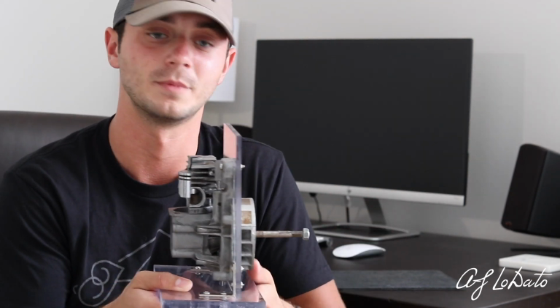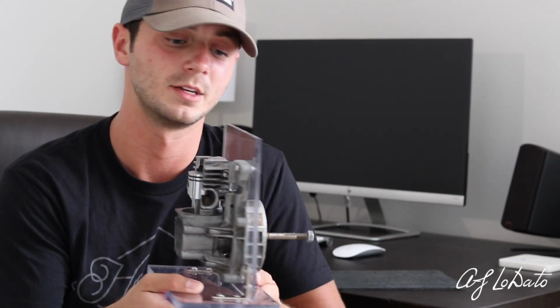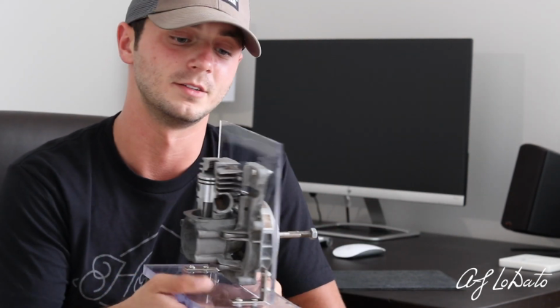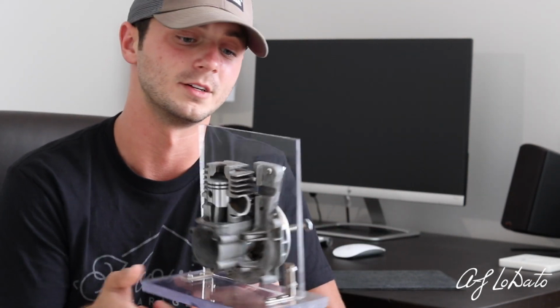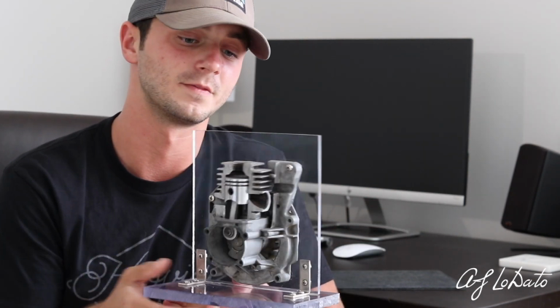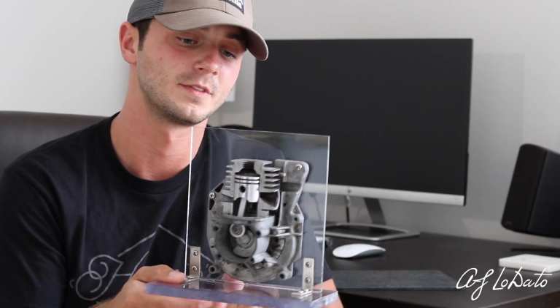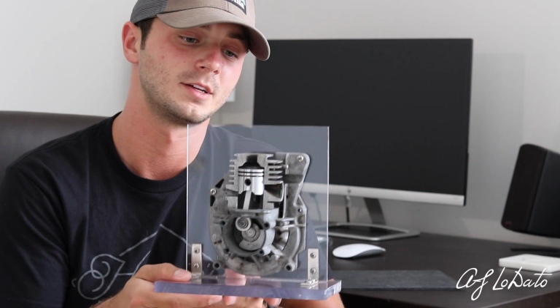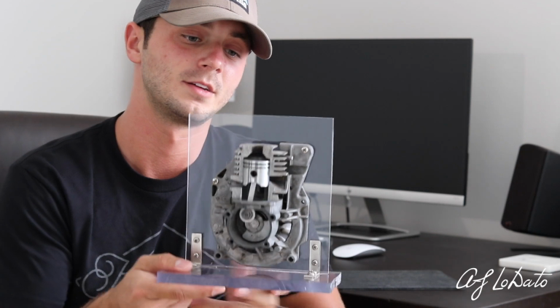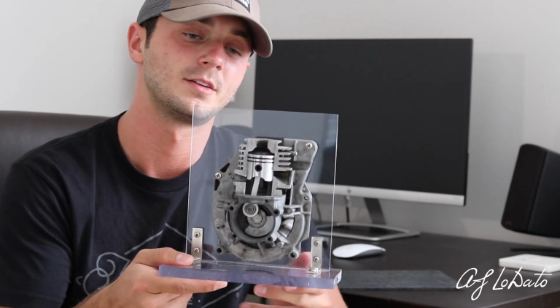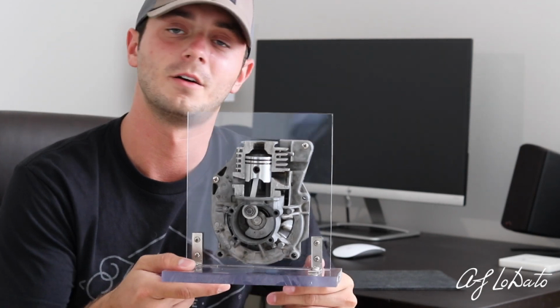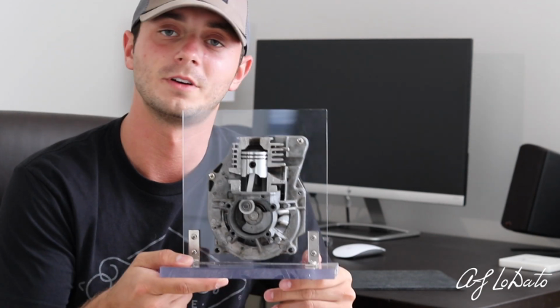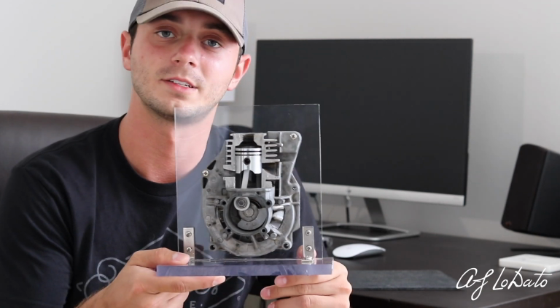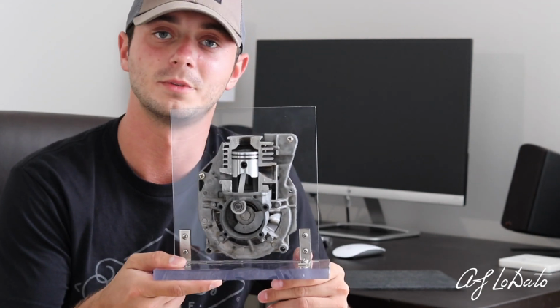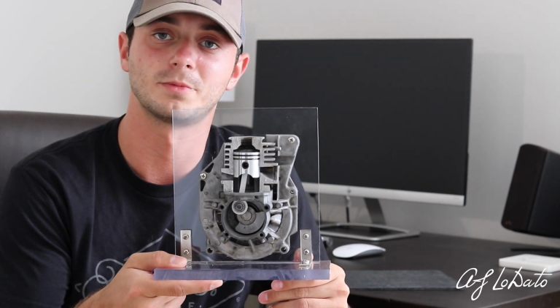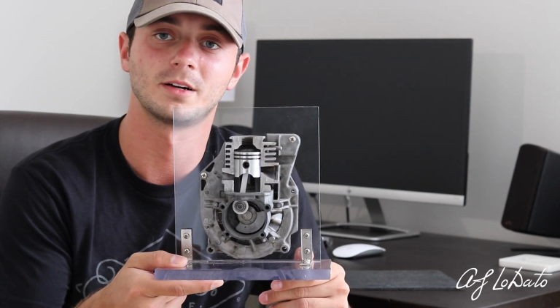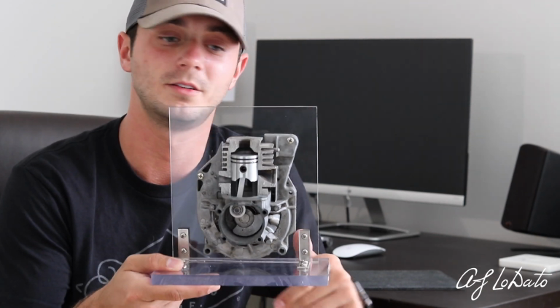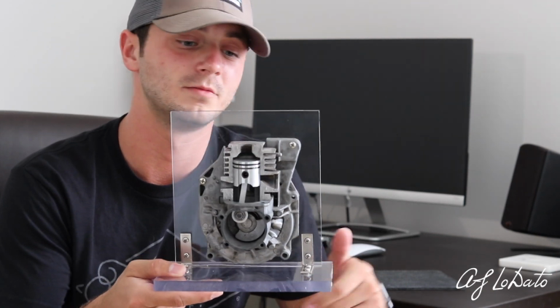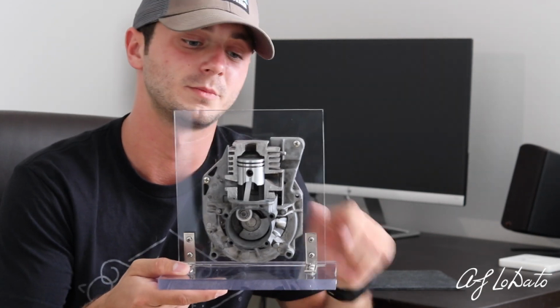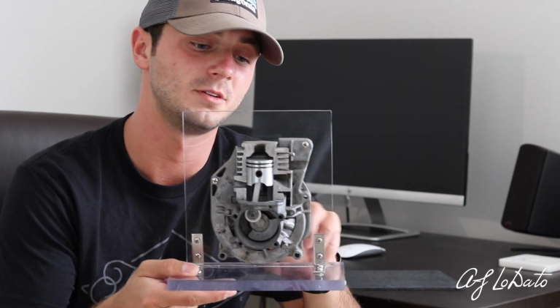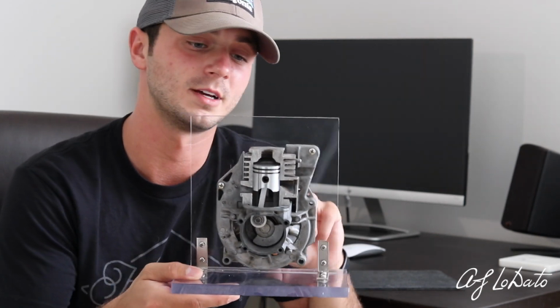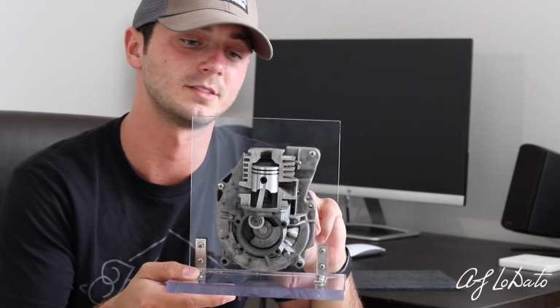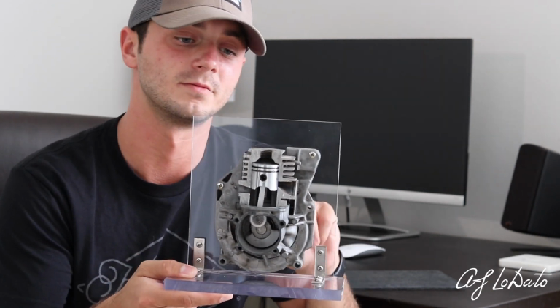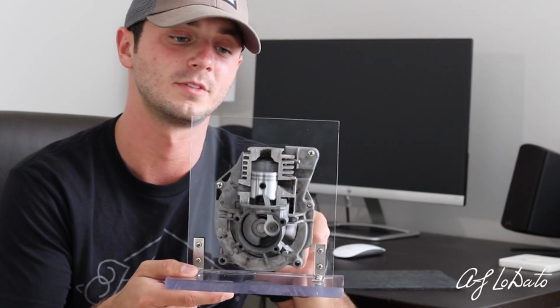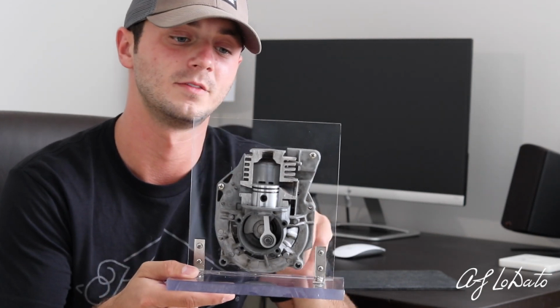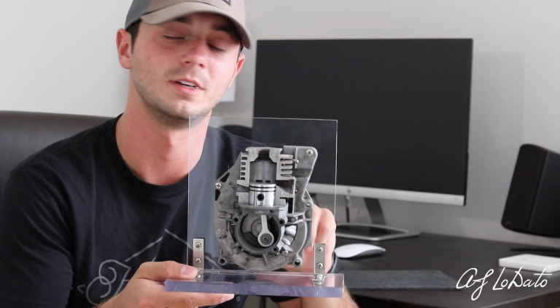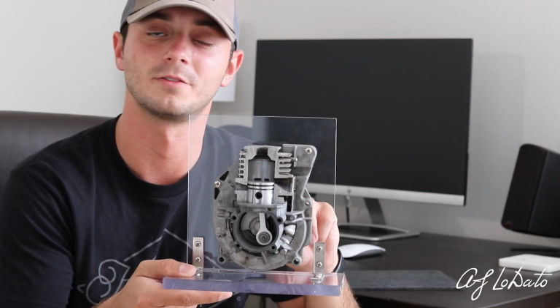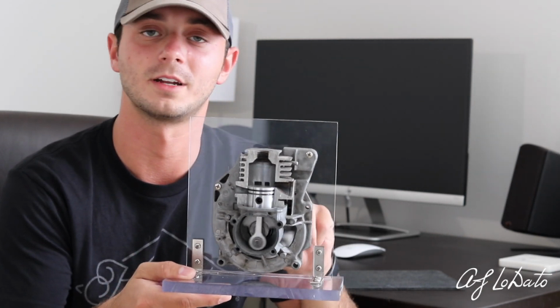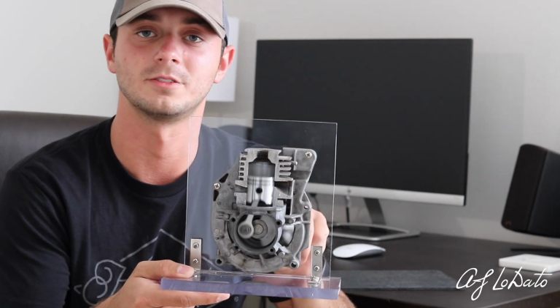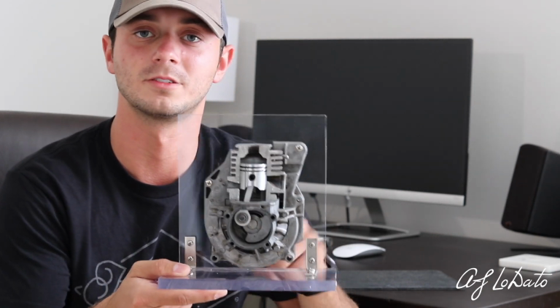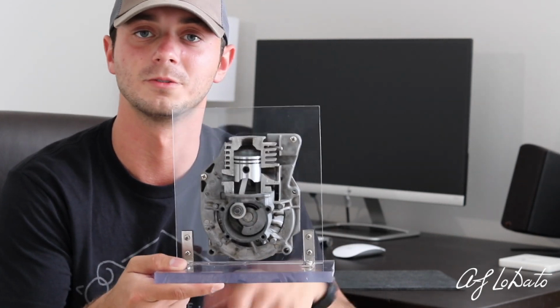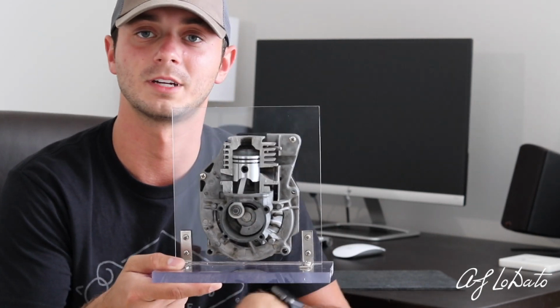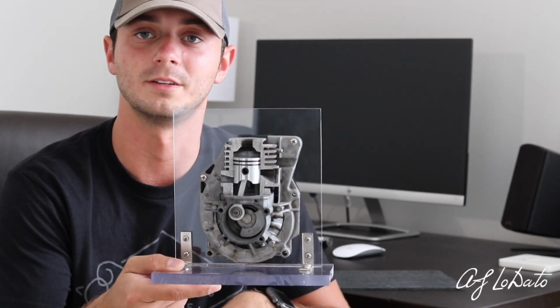Hopefully this helped inspire some of you guys, and if you find it just as cool as I do, let me know.